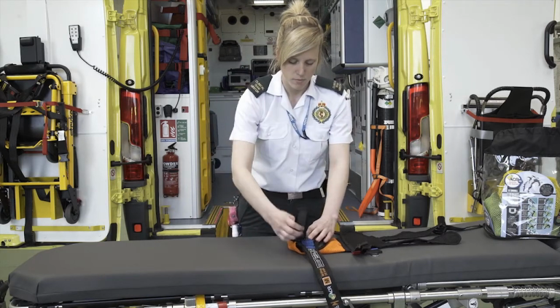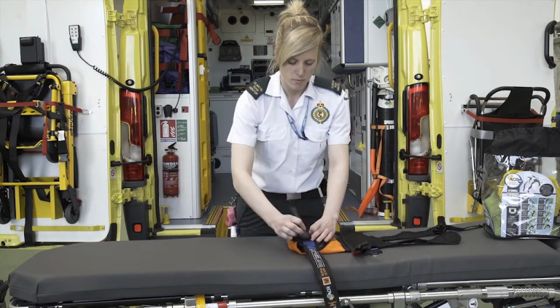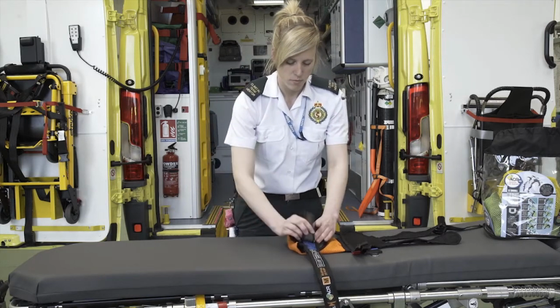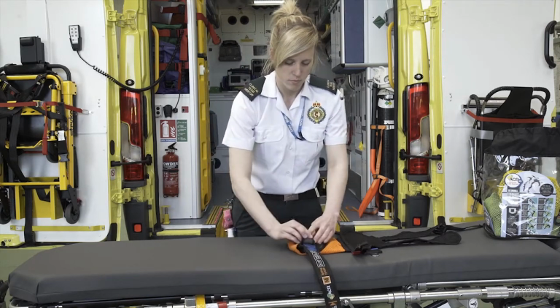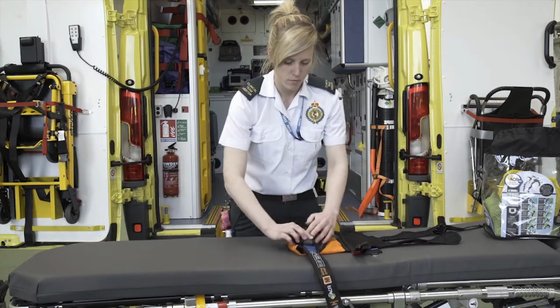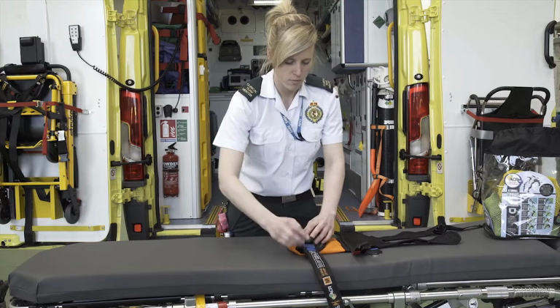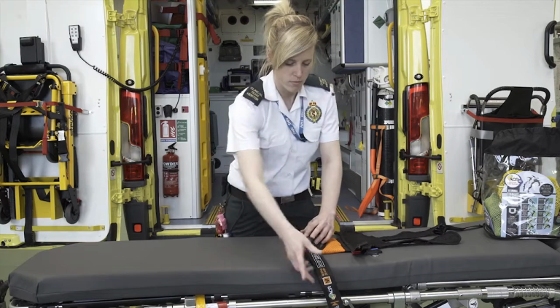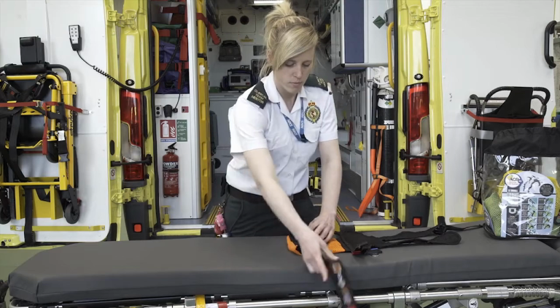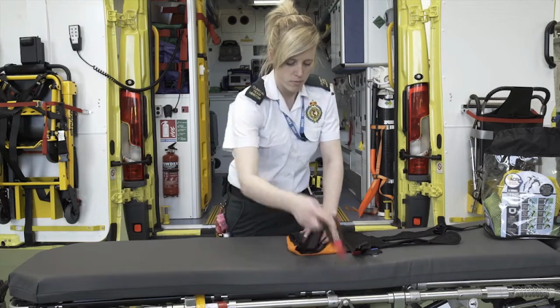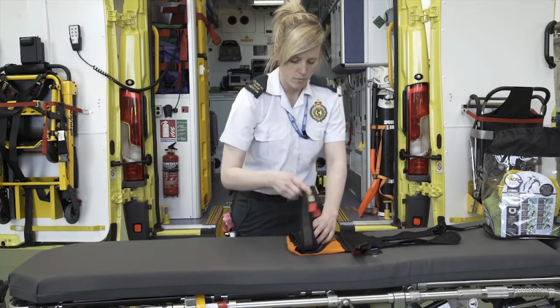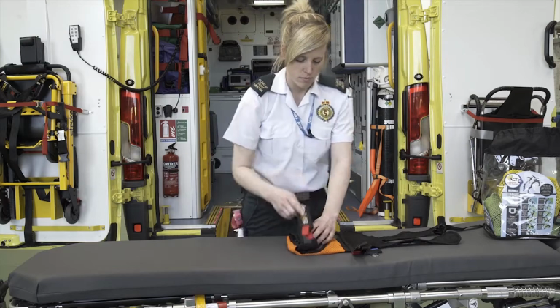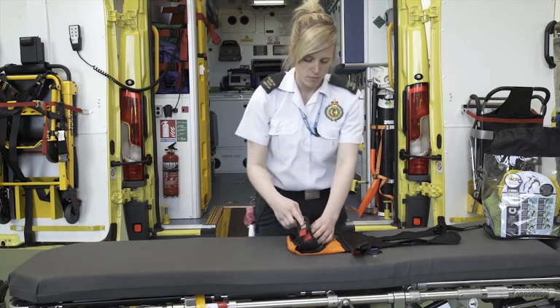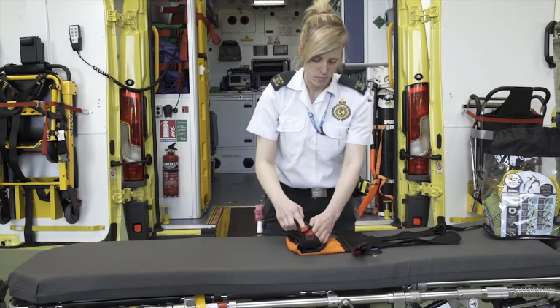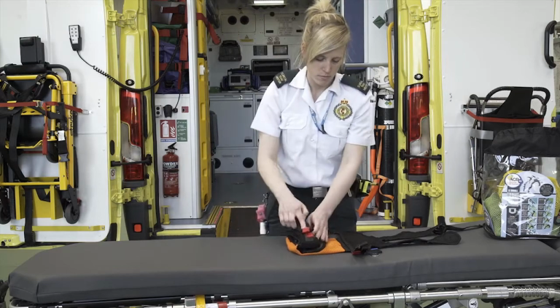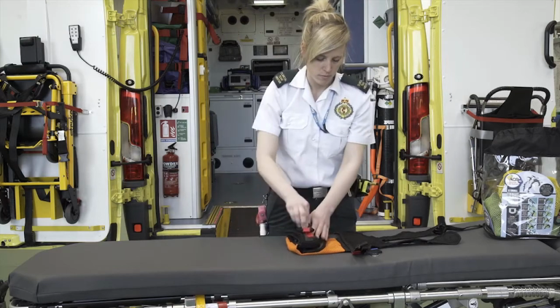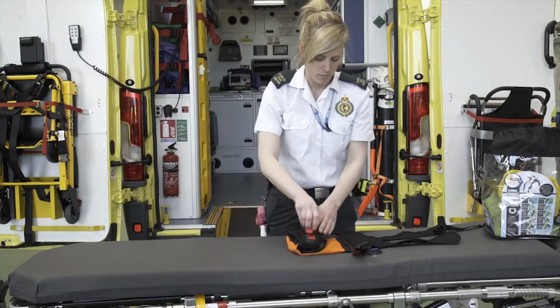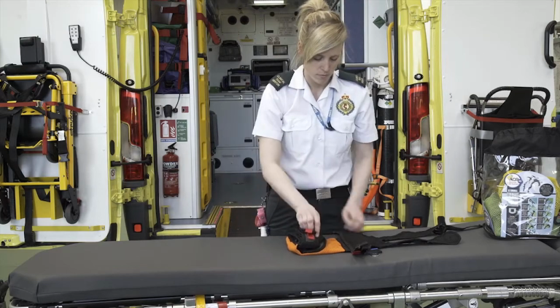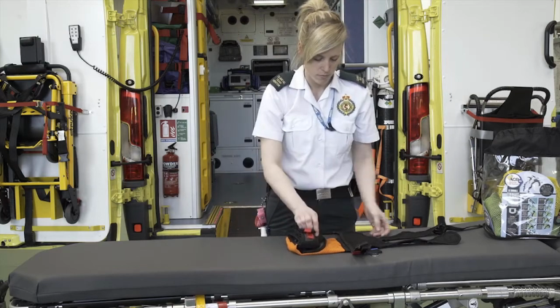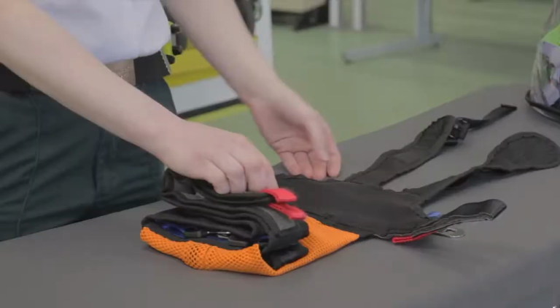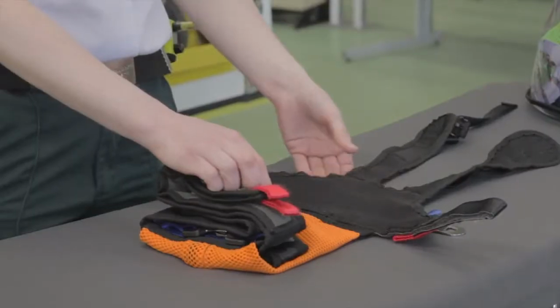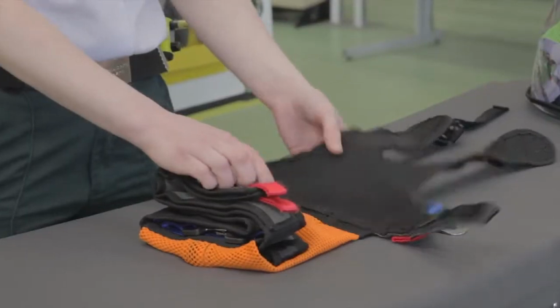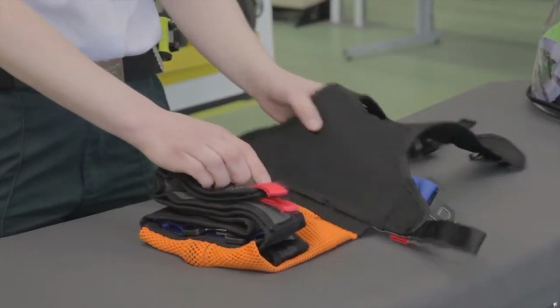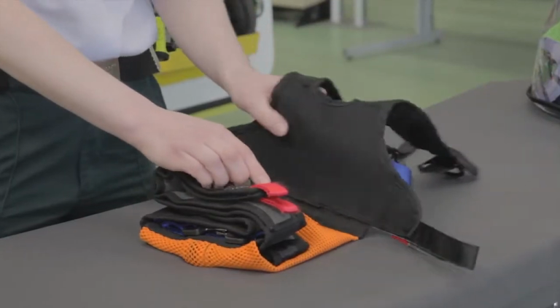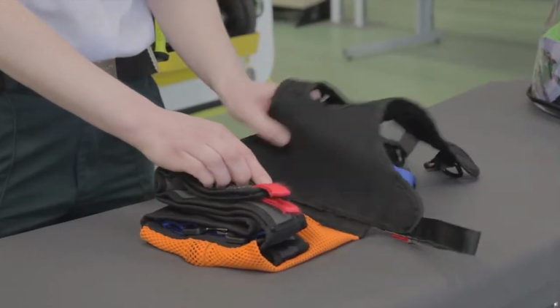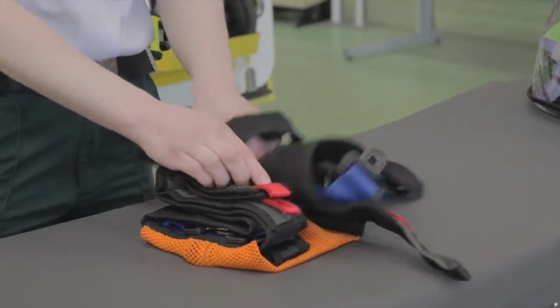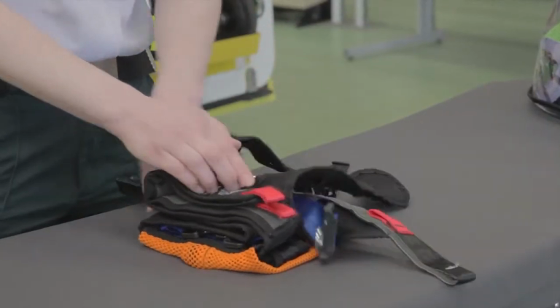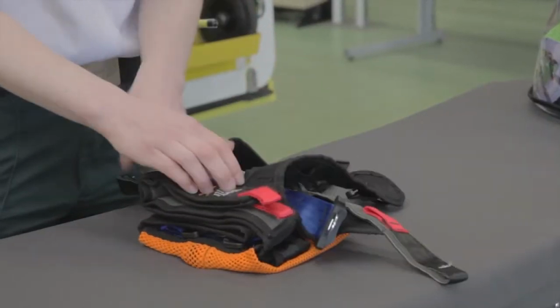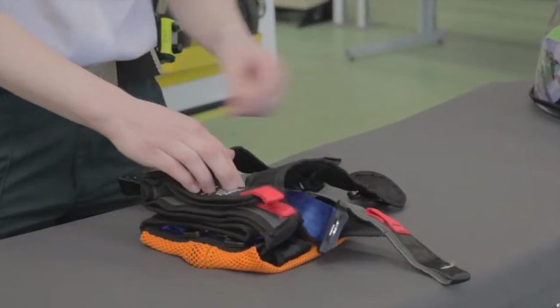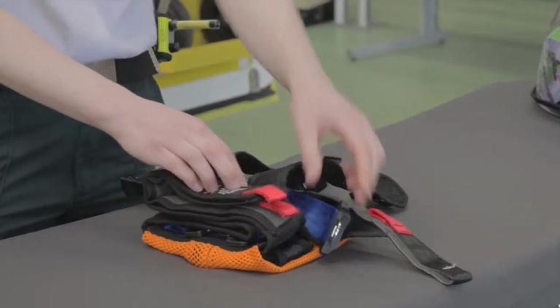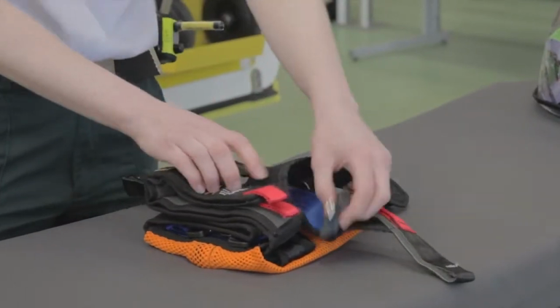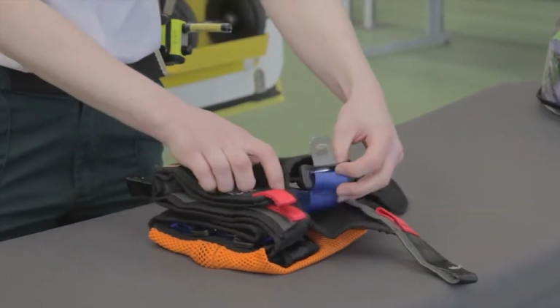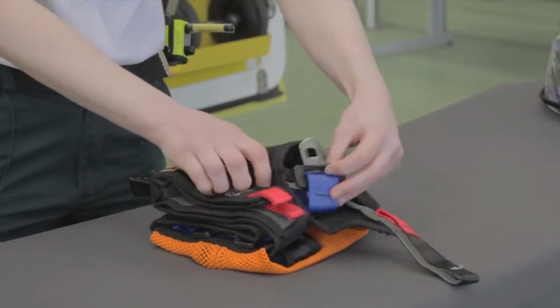Ensure you fold the straps in so that none of the hook and loops on the straps or buckles are exposed.